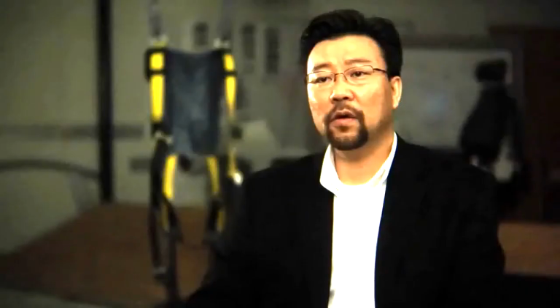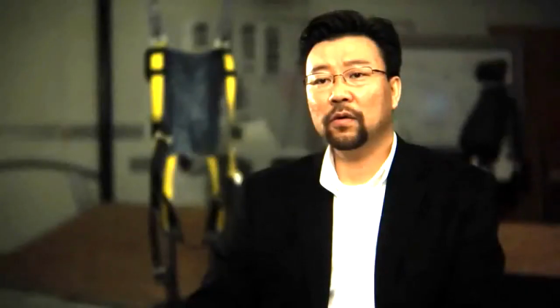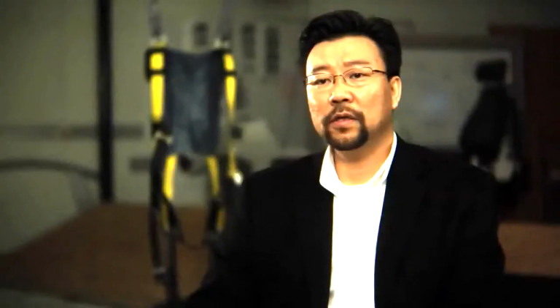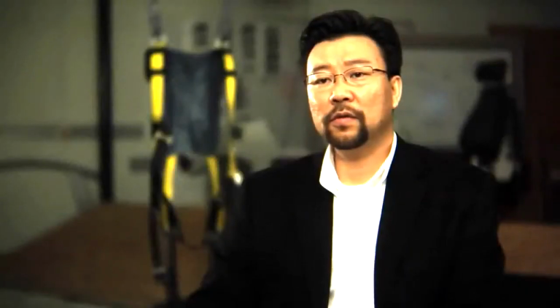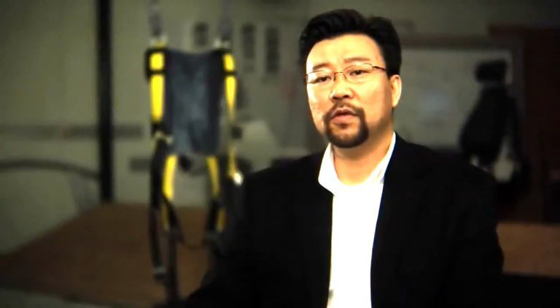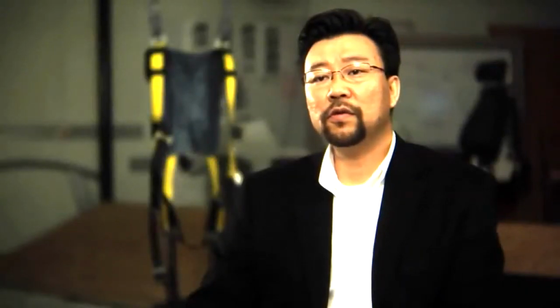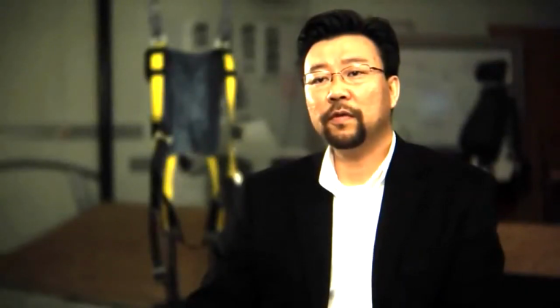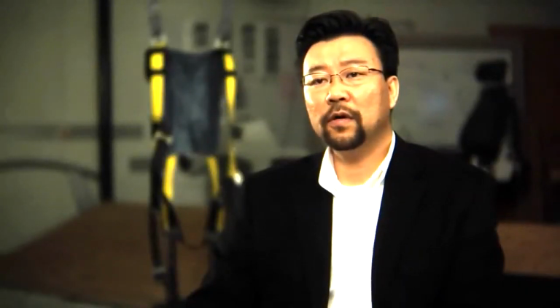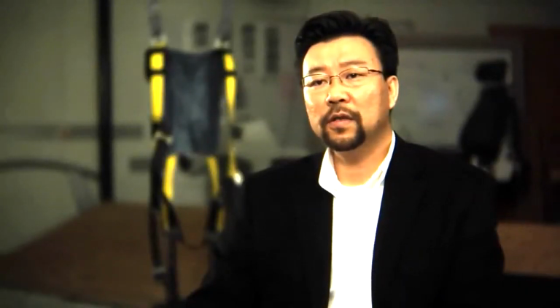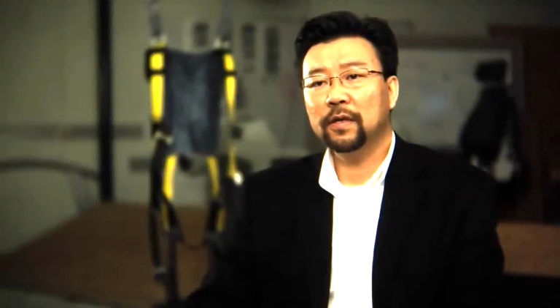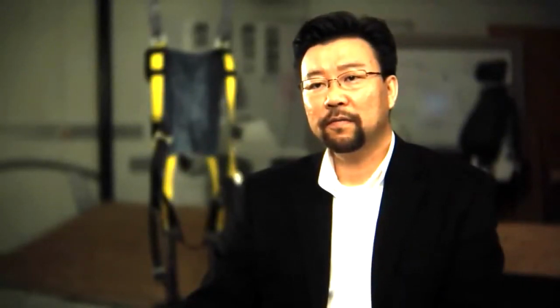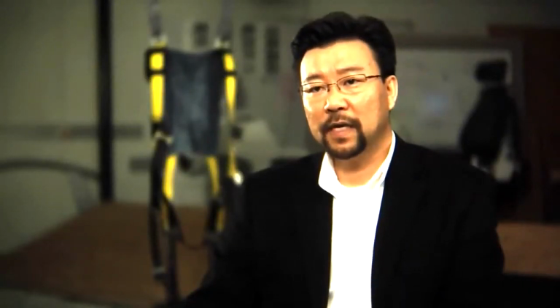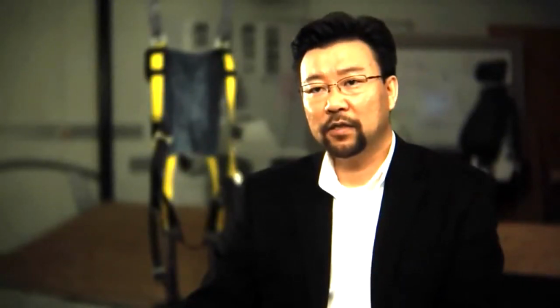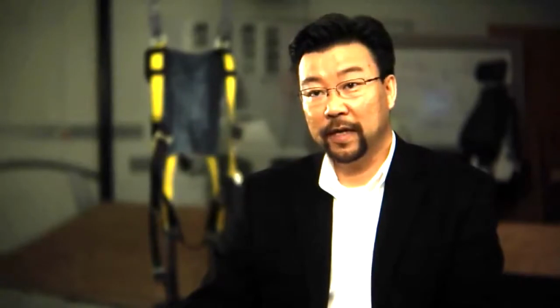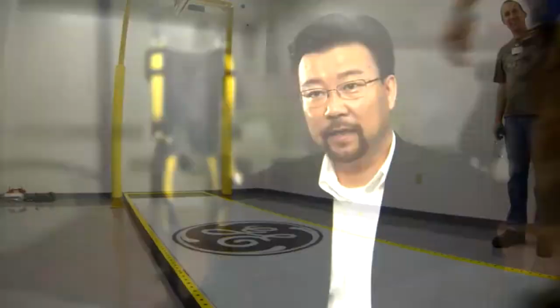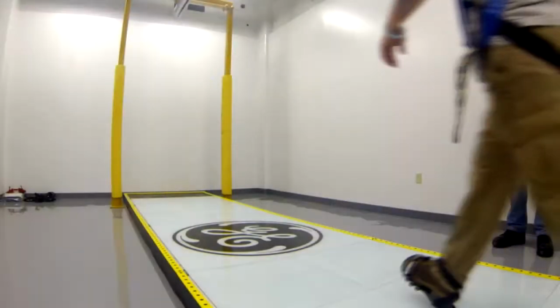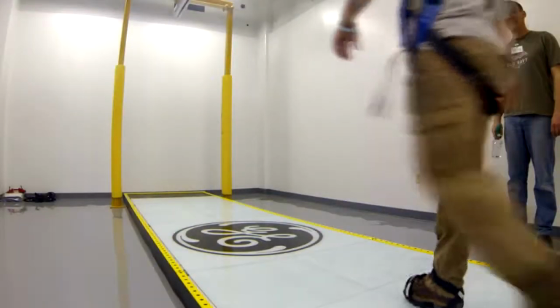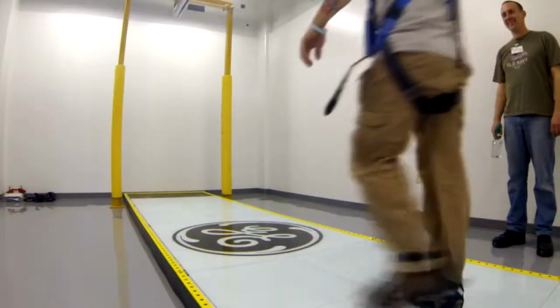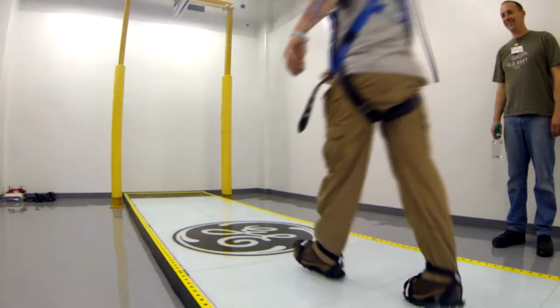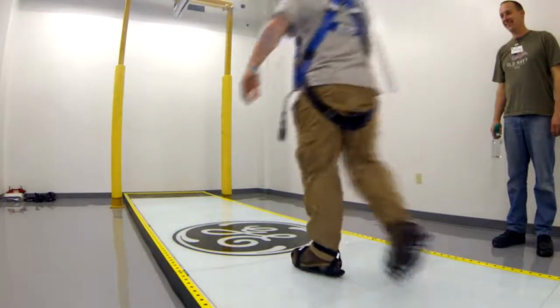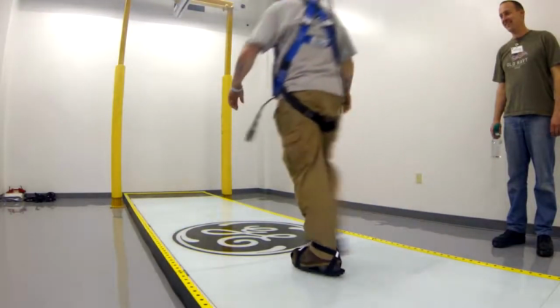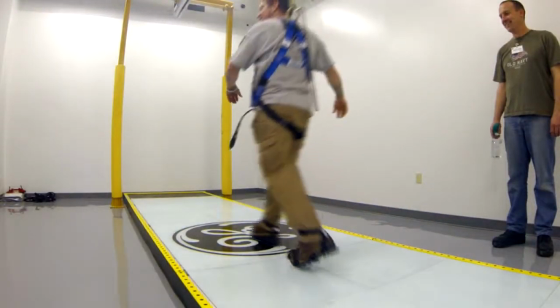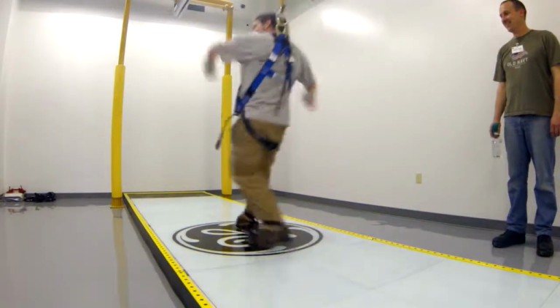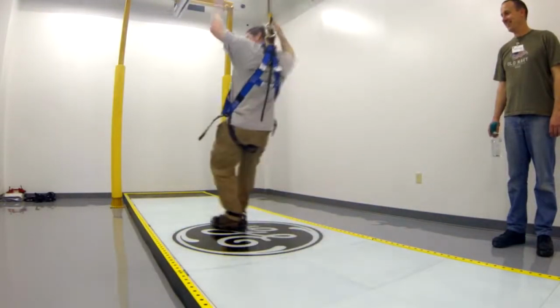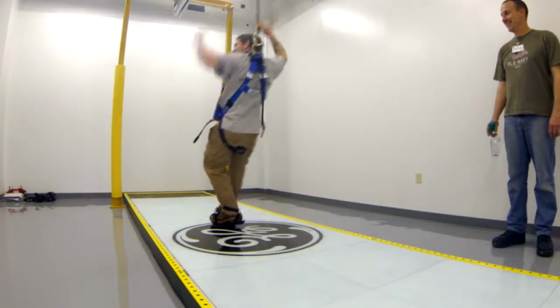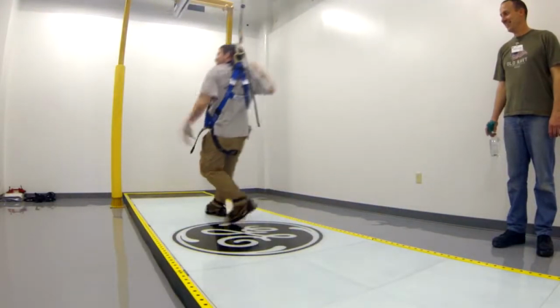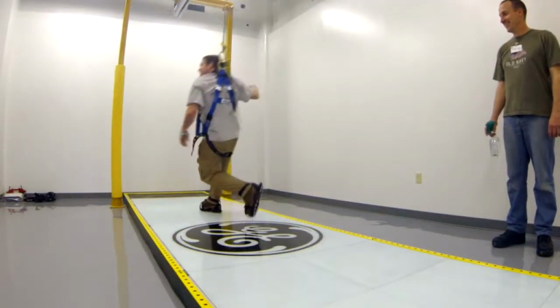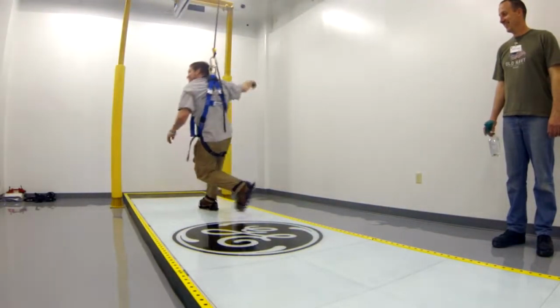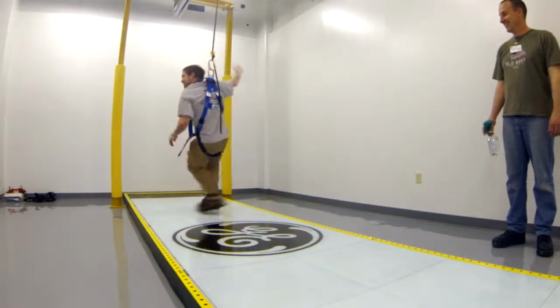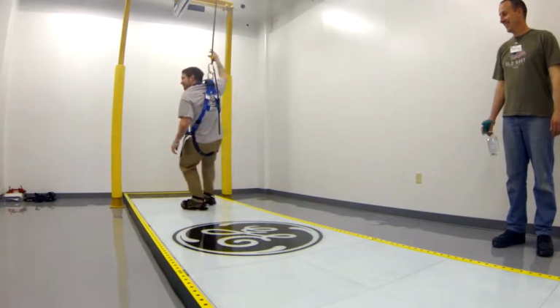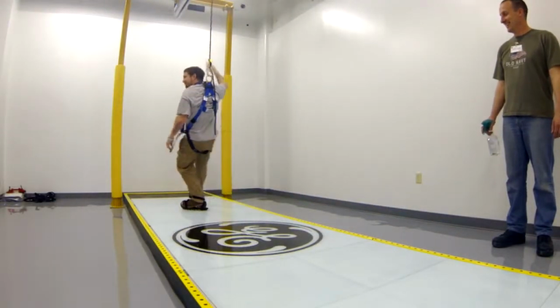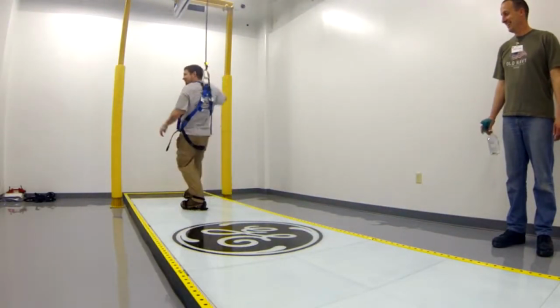The goal is to reduce falls via training, using a slippery floor designed to throw a person off balance.